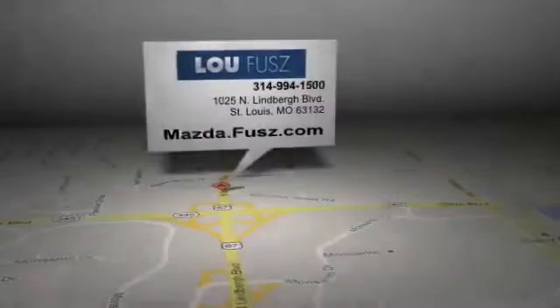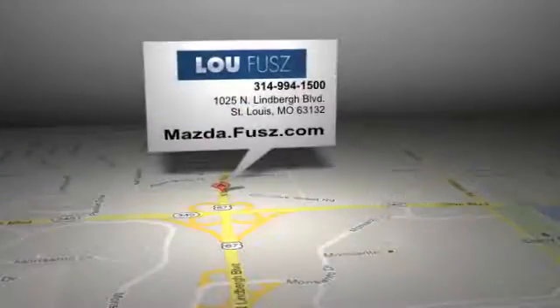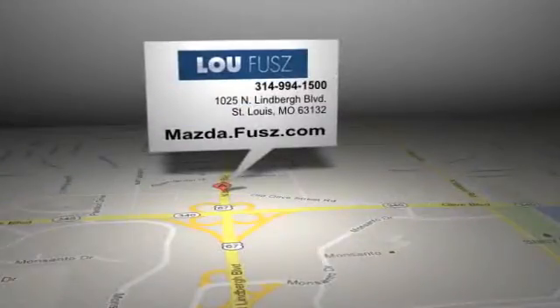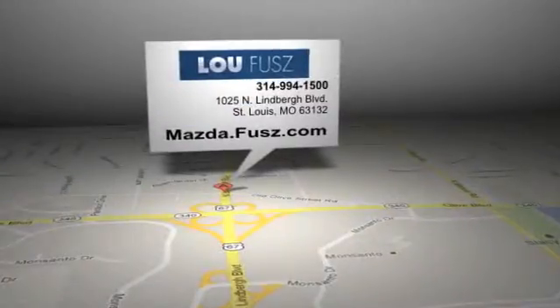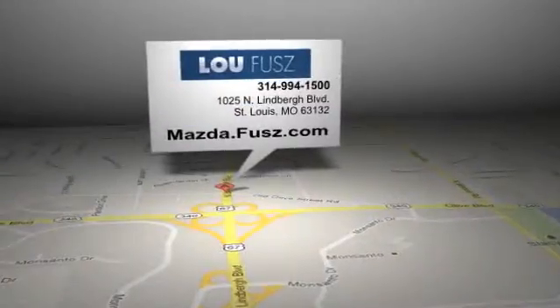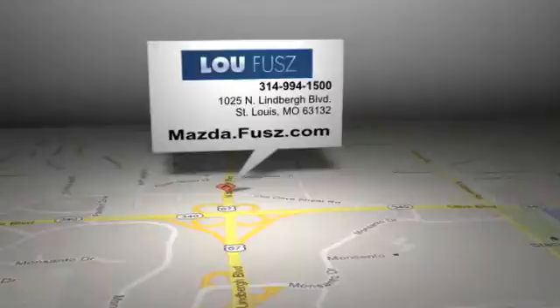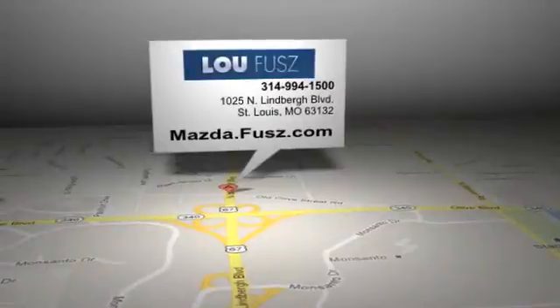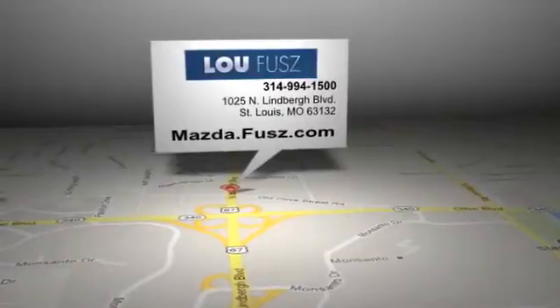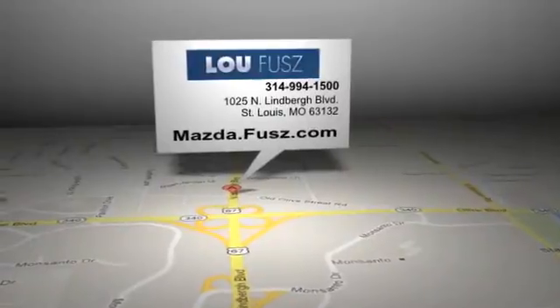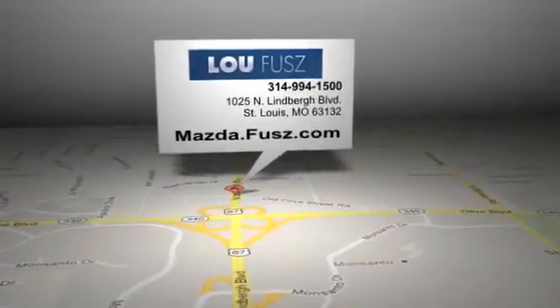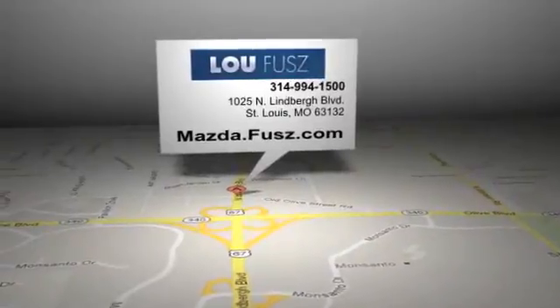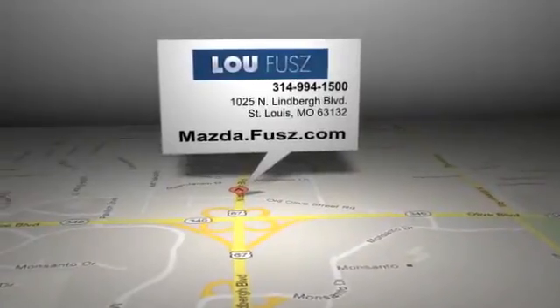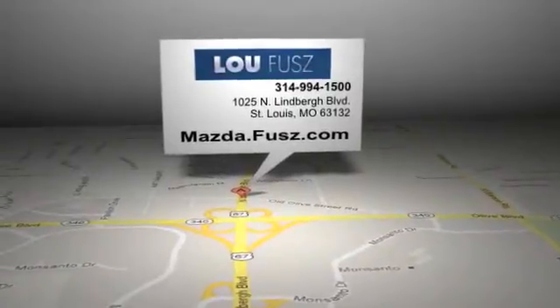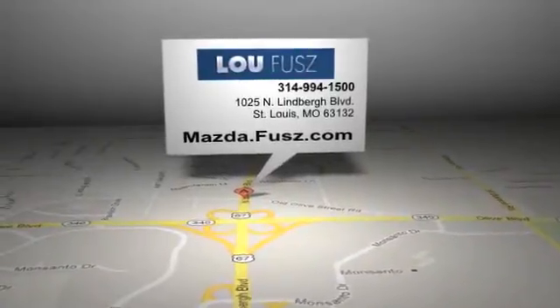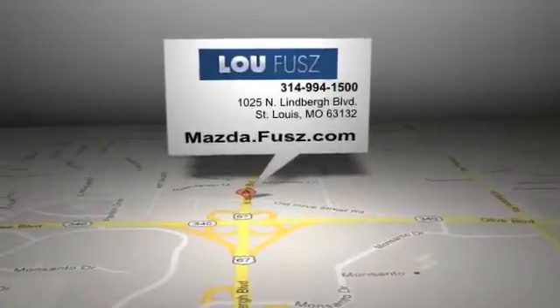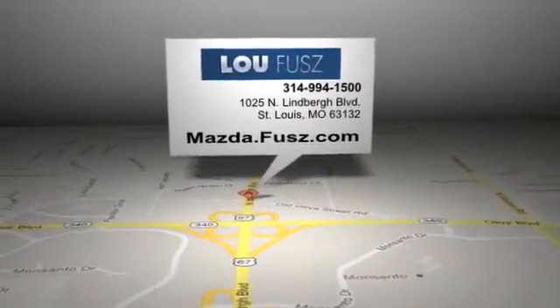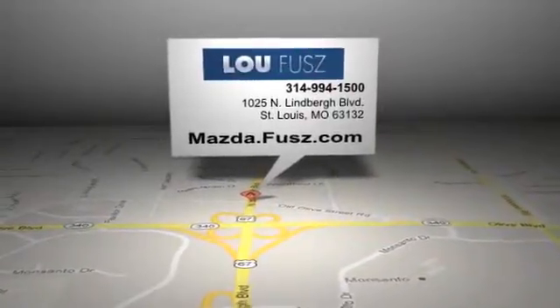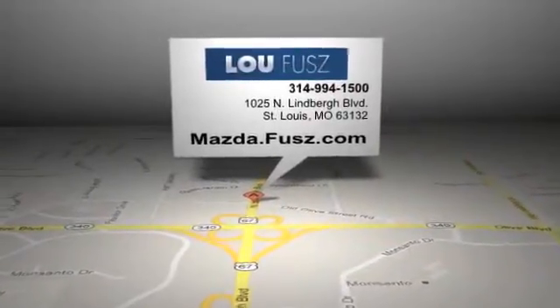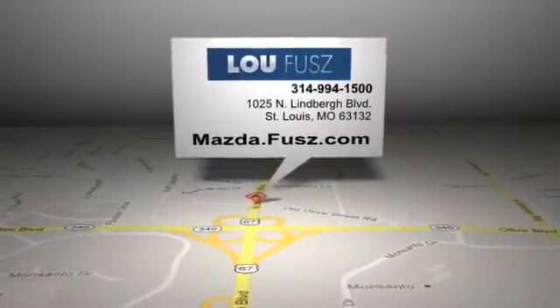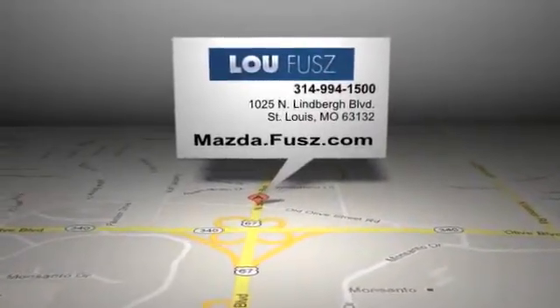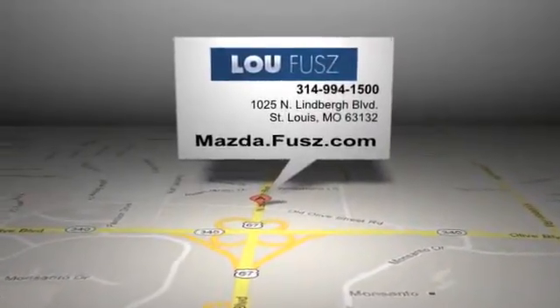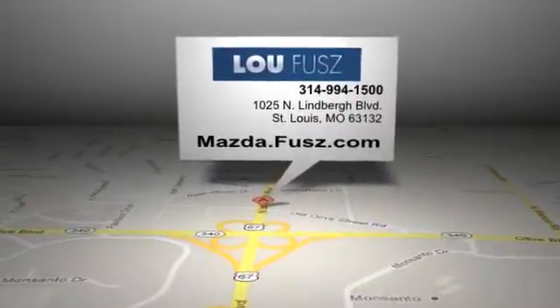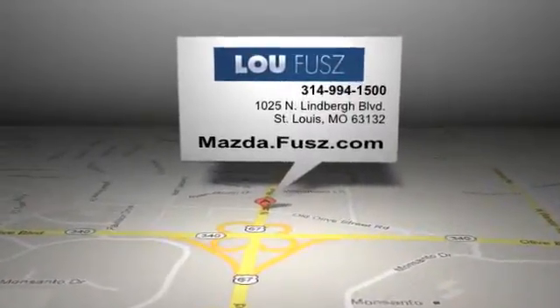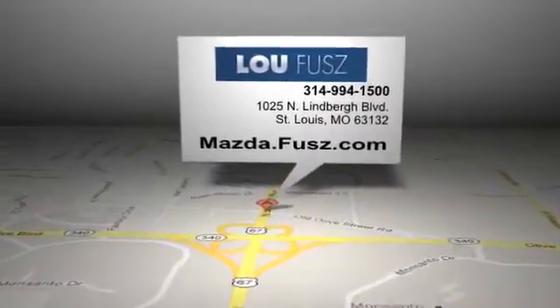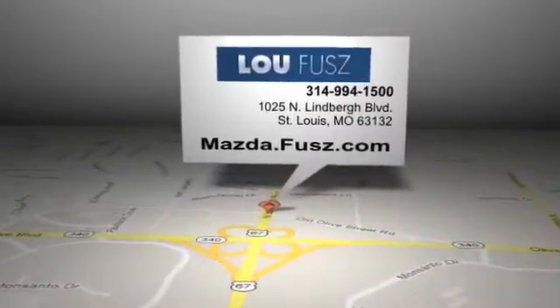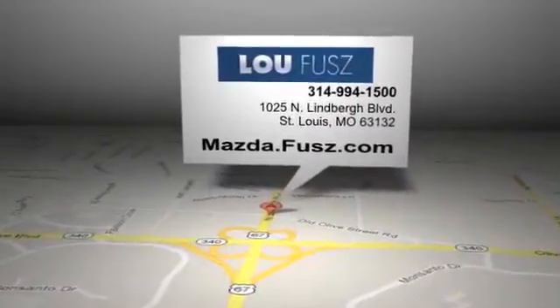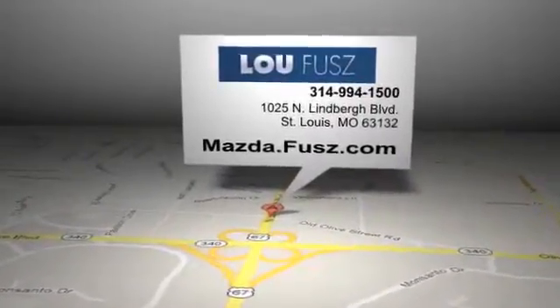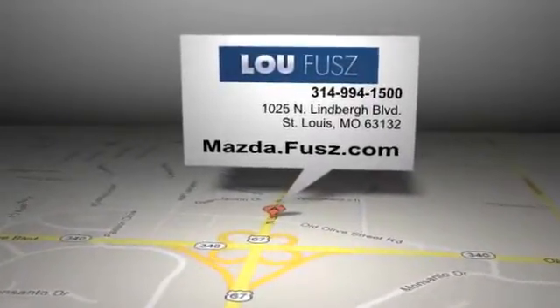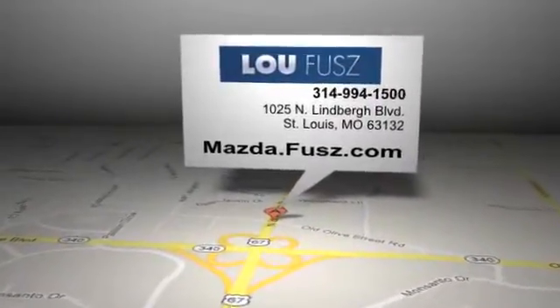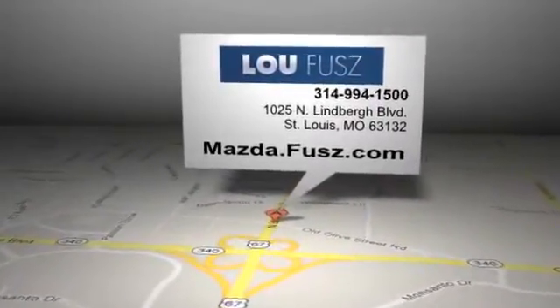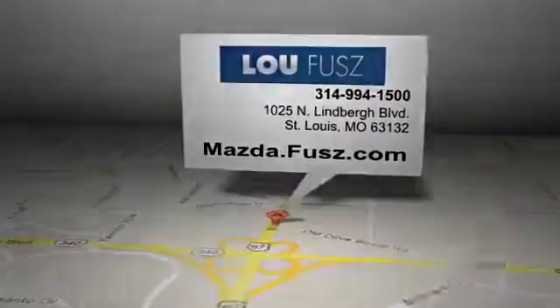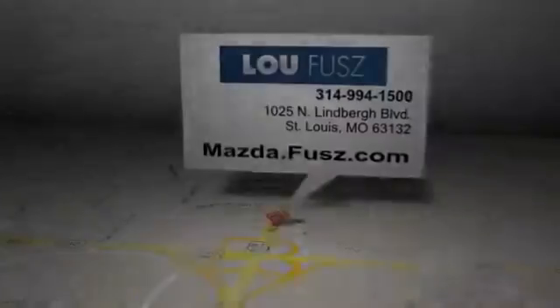LuFuse Mazda is located at 1025 North Lindbergh Blvd in St. Louis, Missouri.